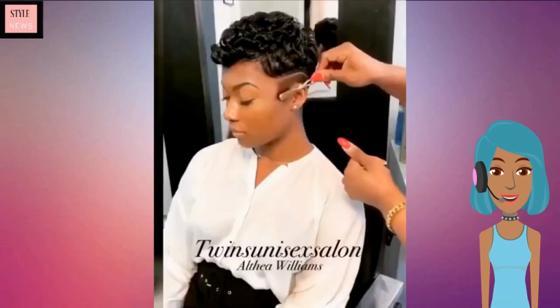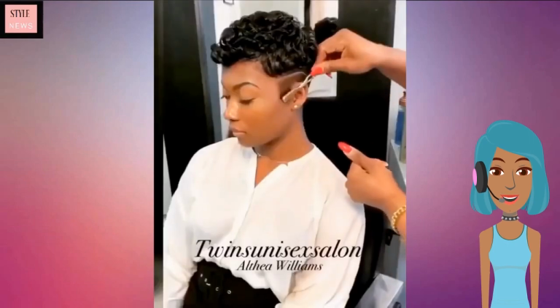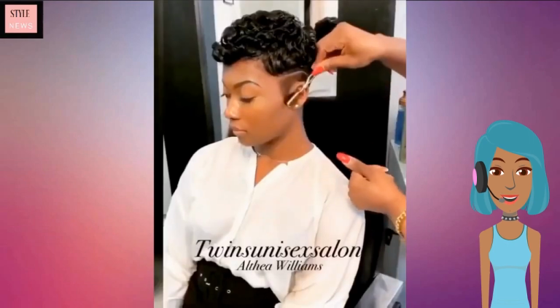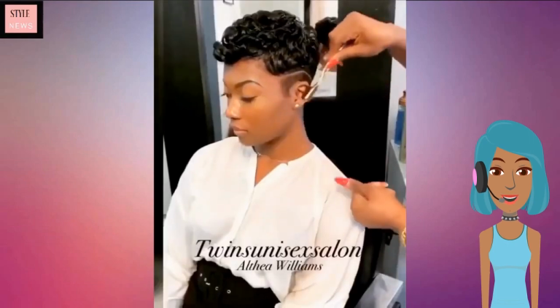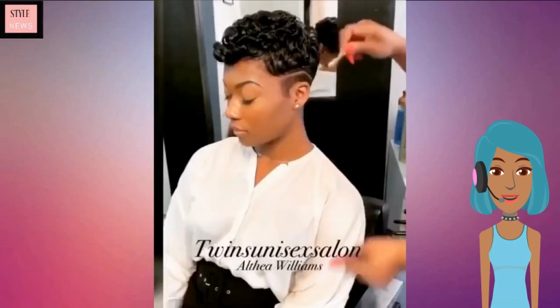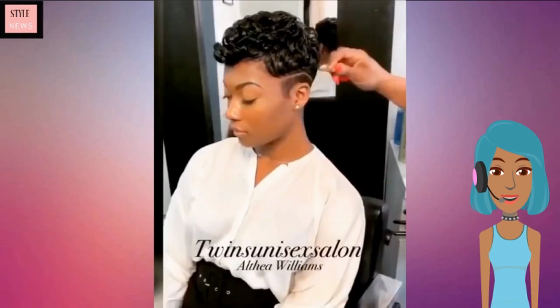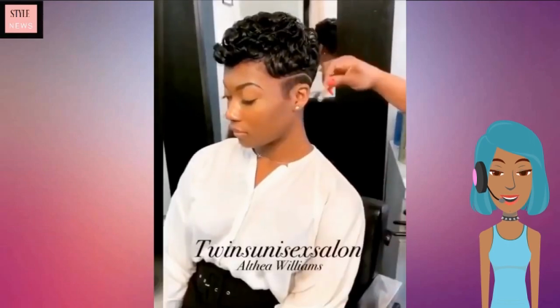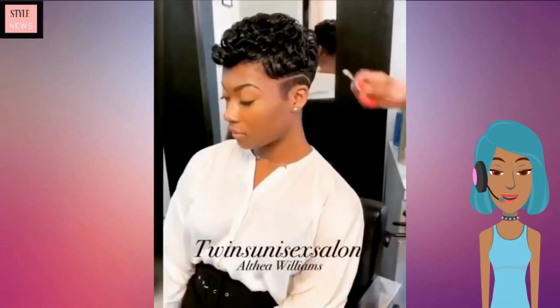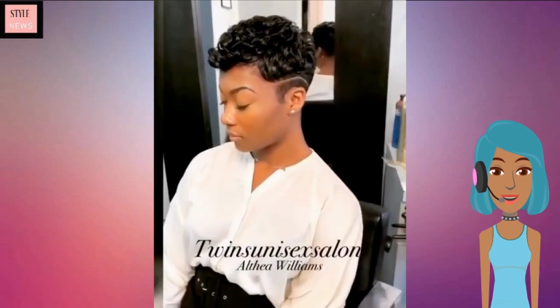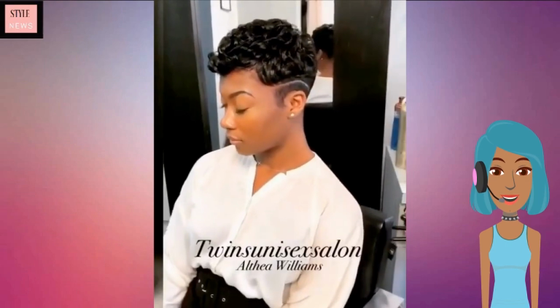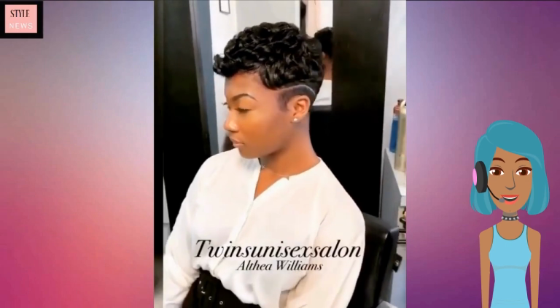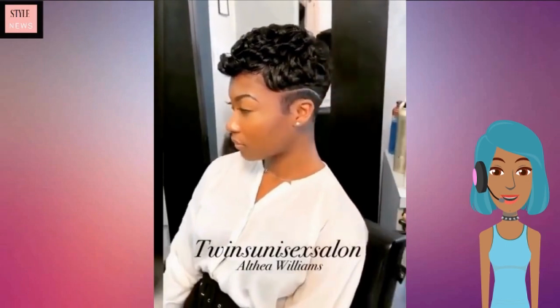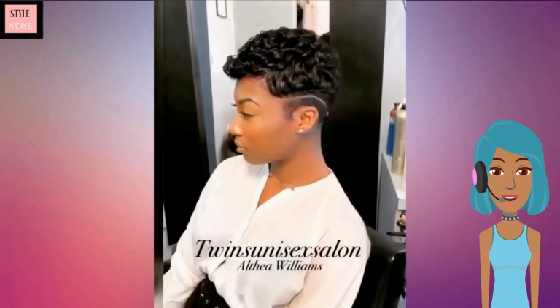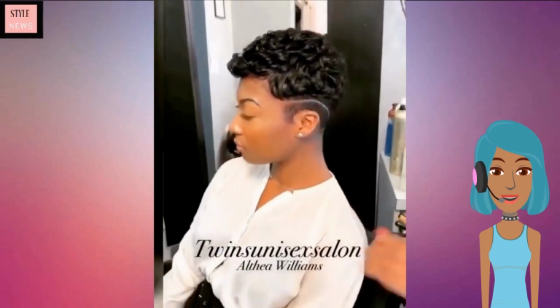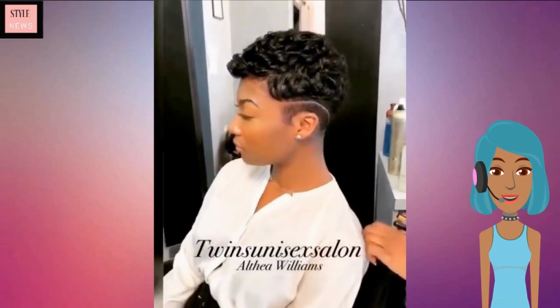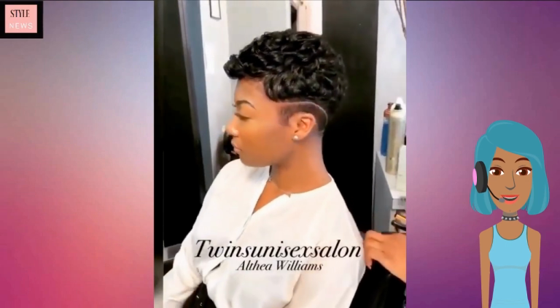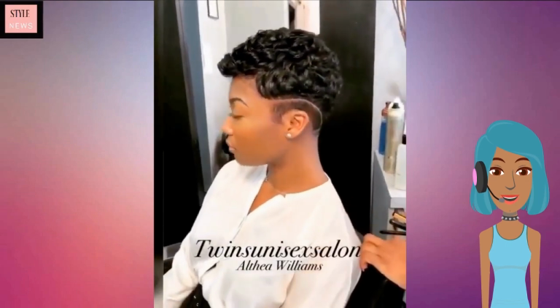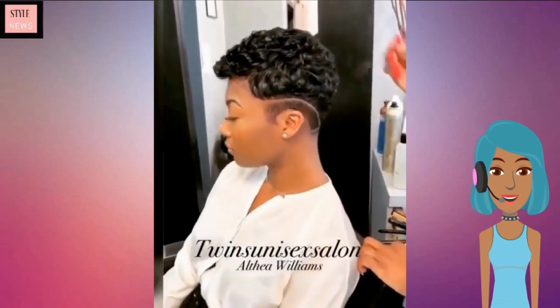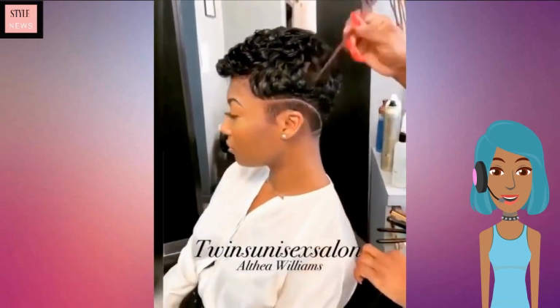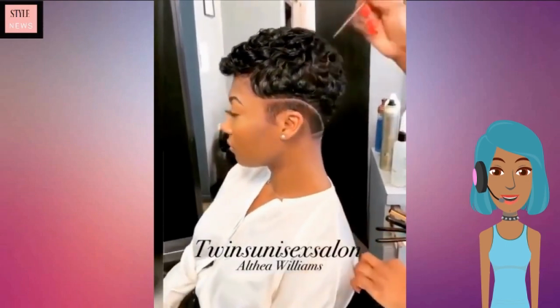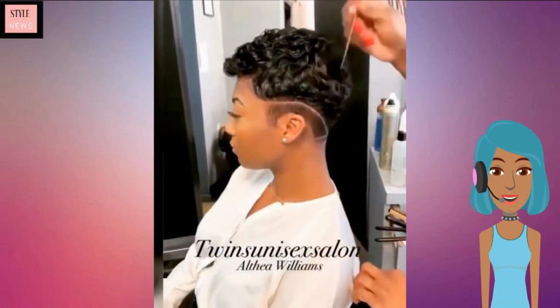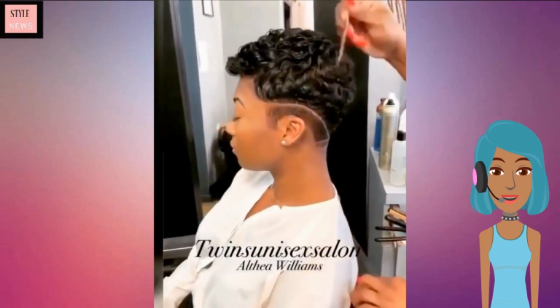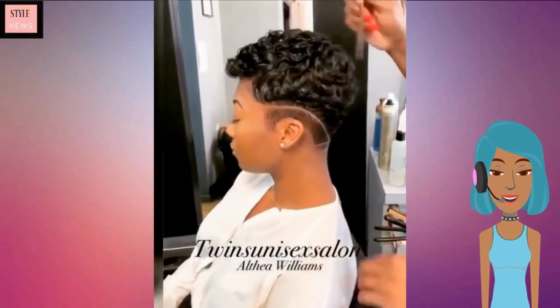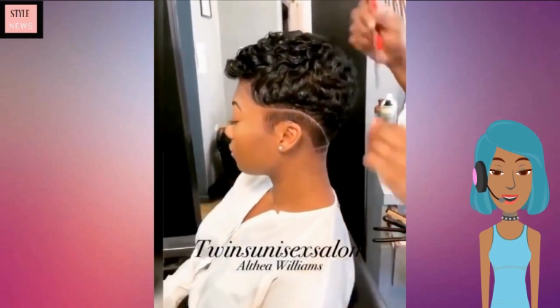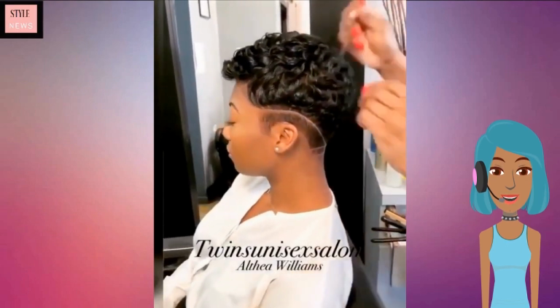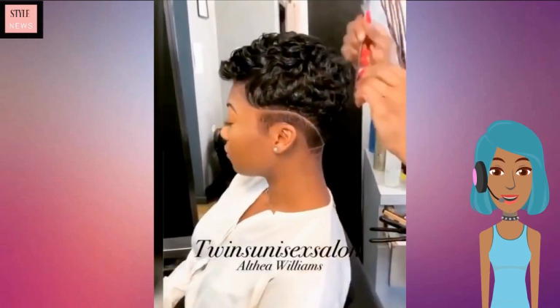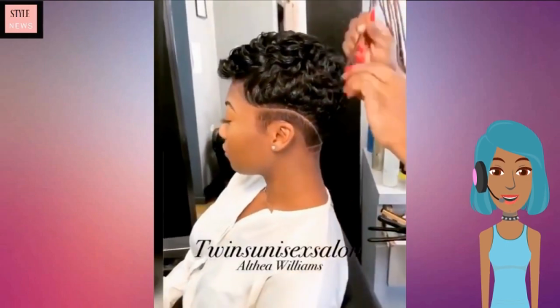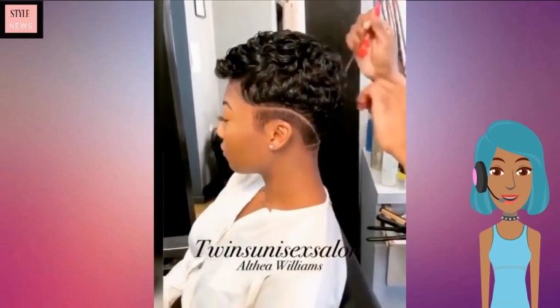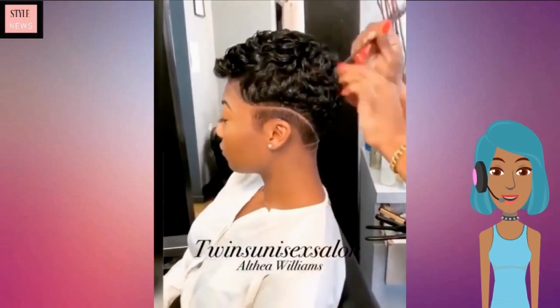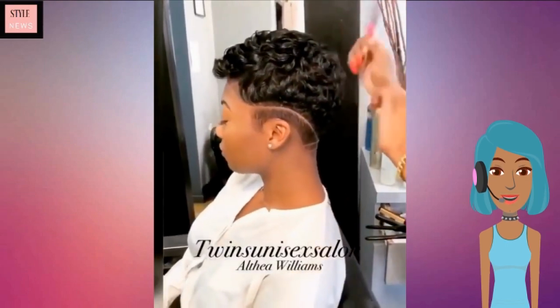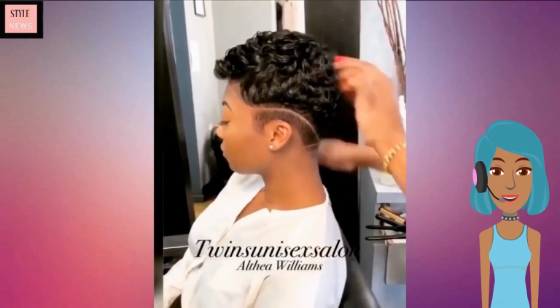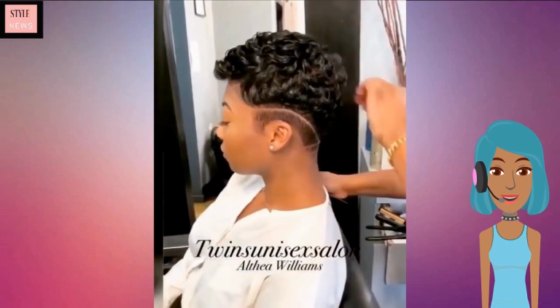Next up we see another gorgeous pixie haircut that features a line design.